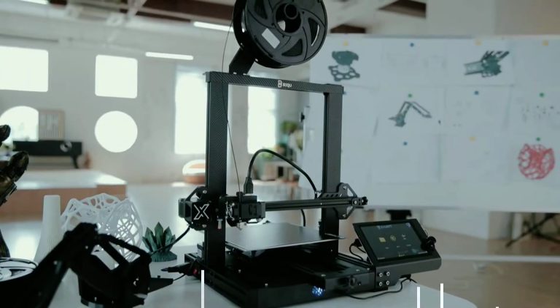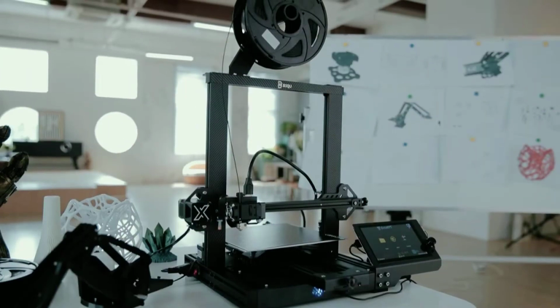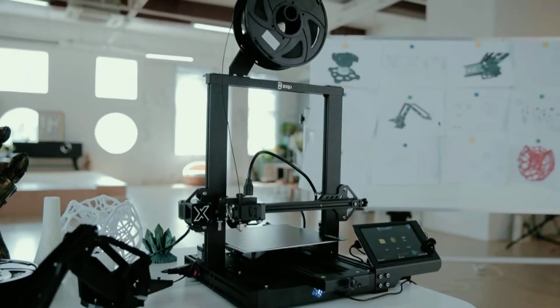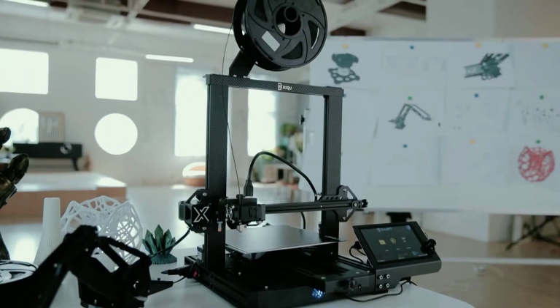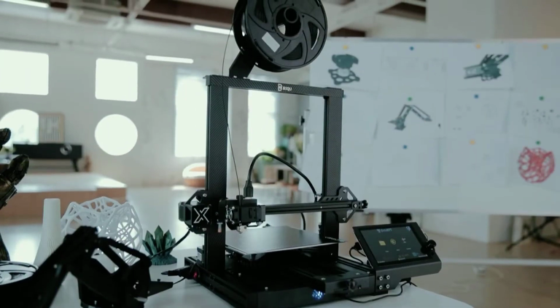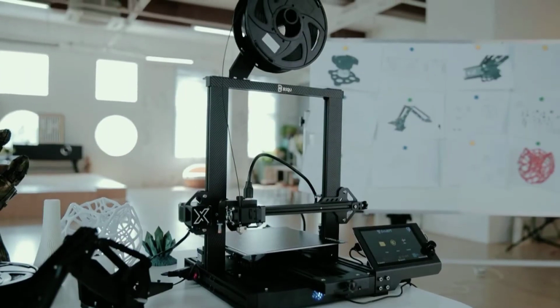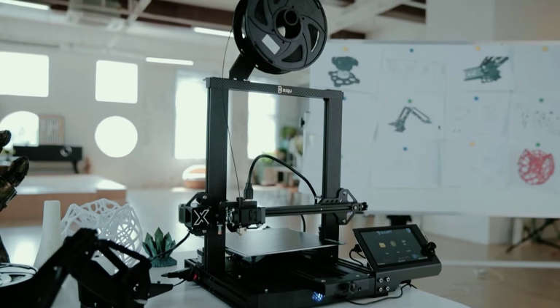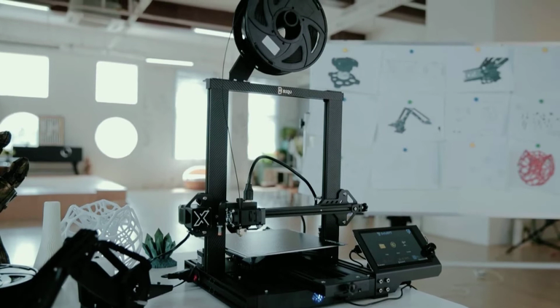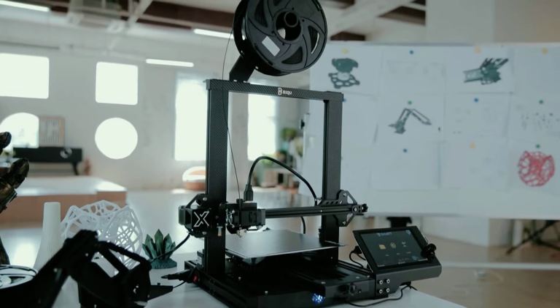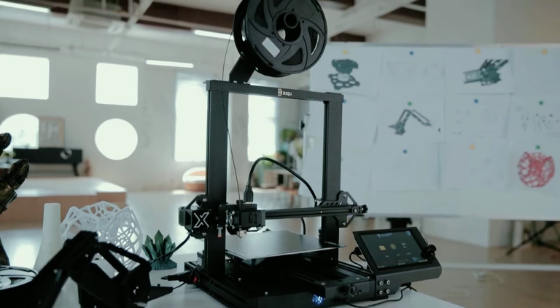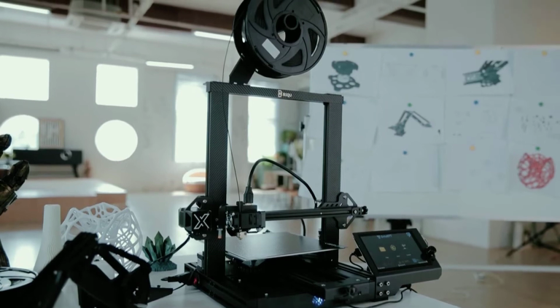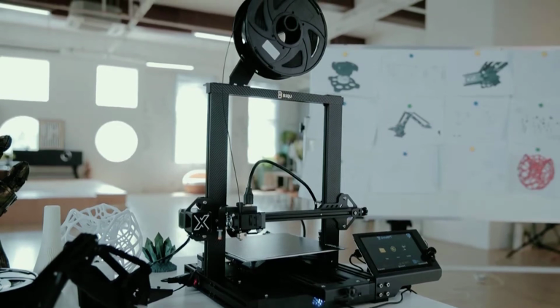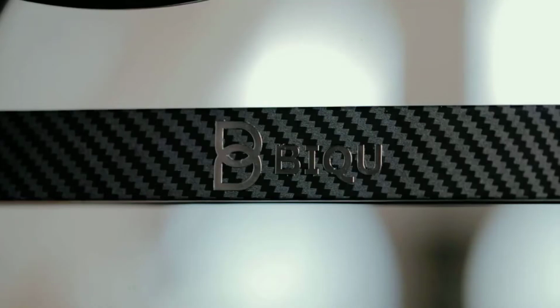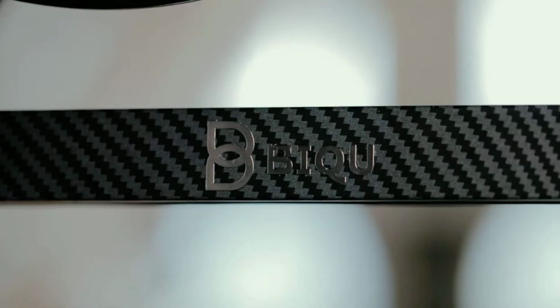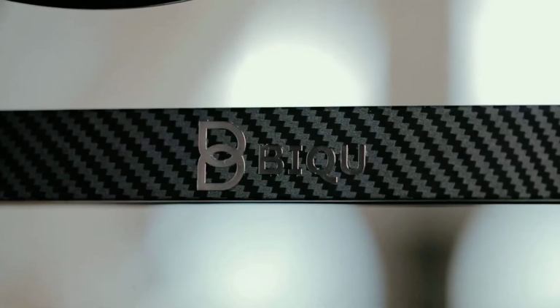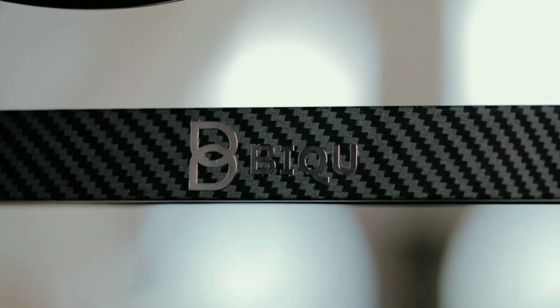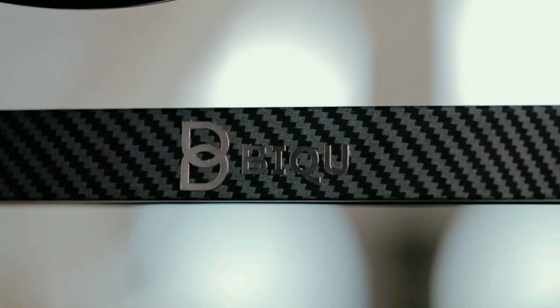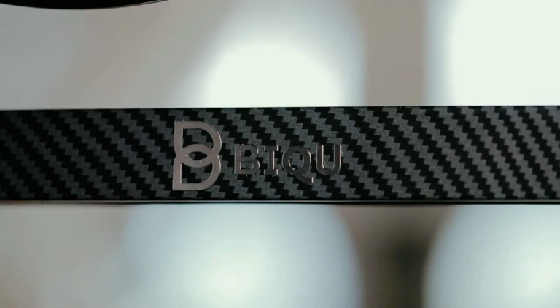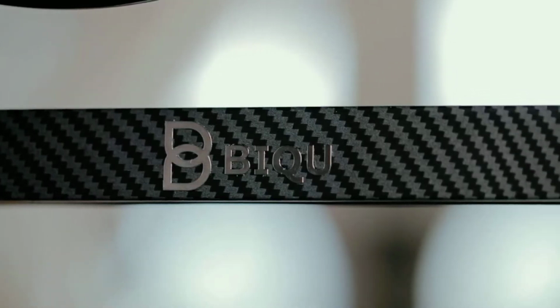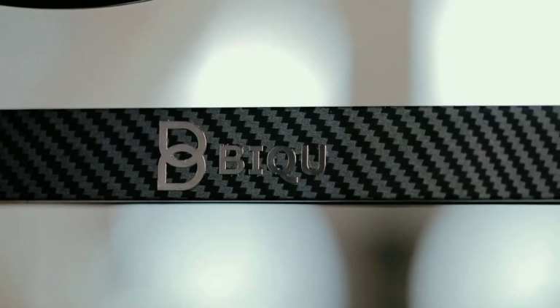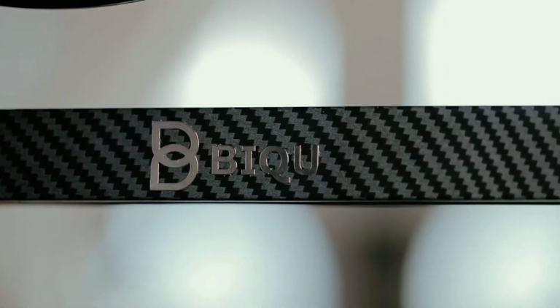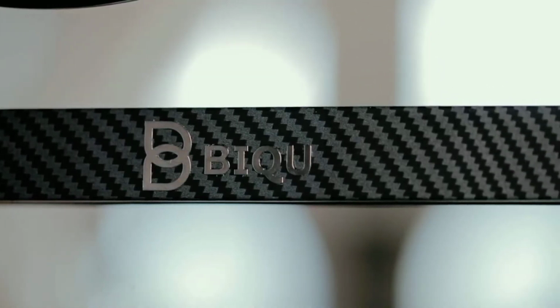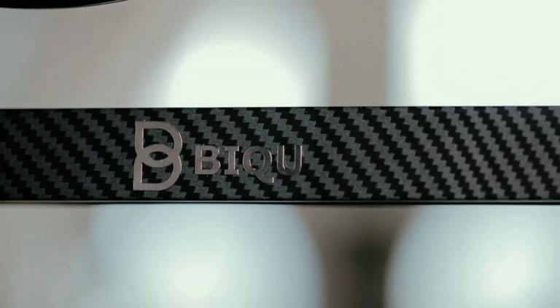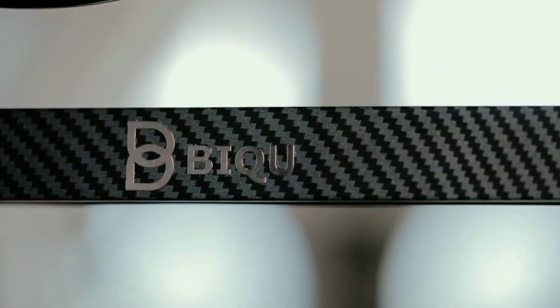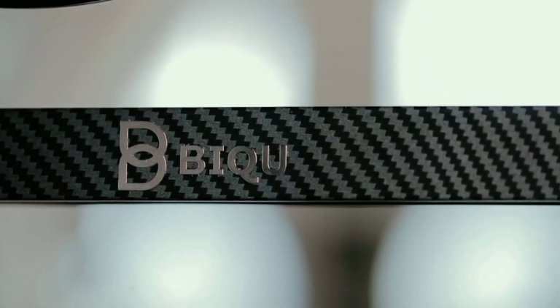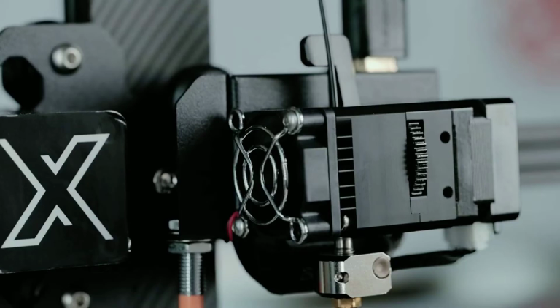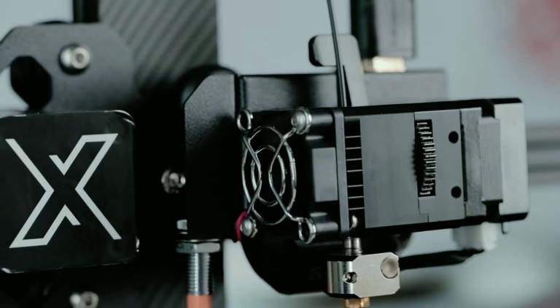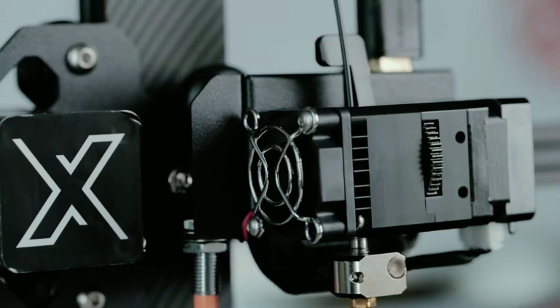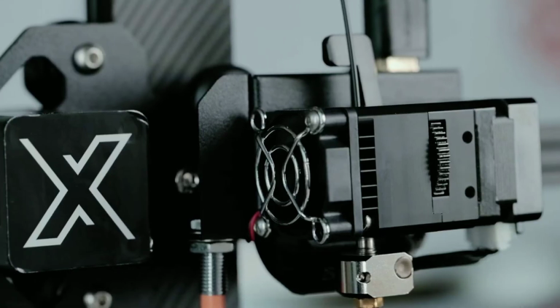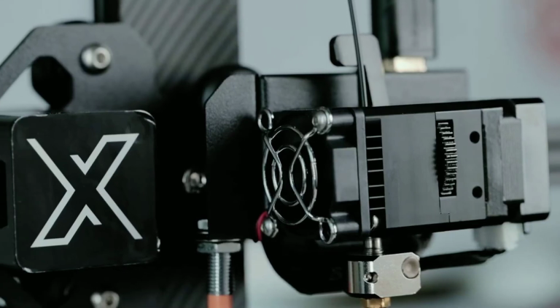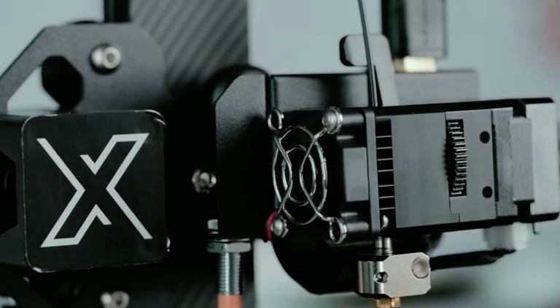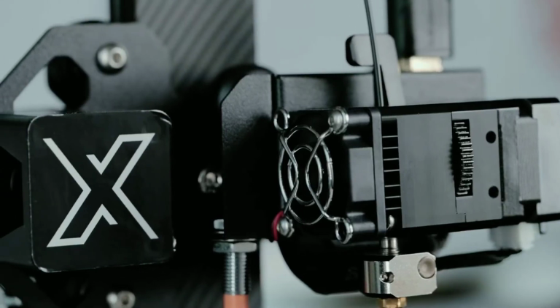Meet Btree BX, the 3D printer which can reimagine your home life.